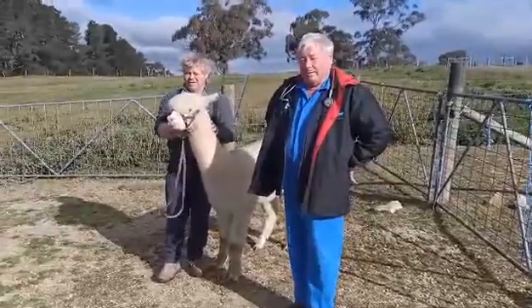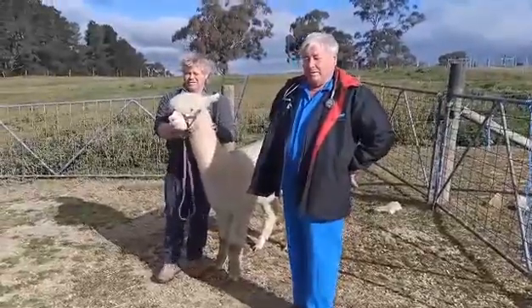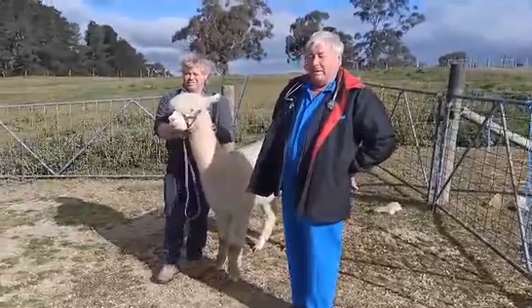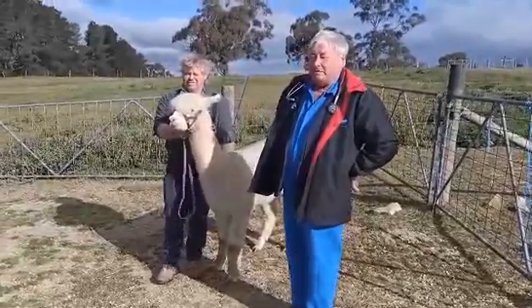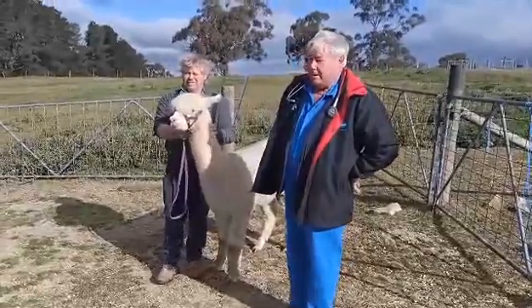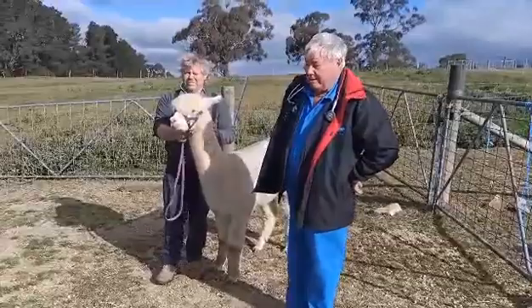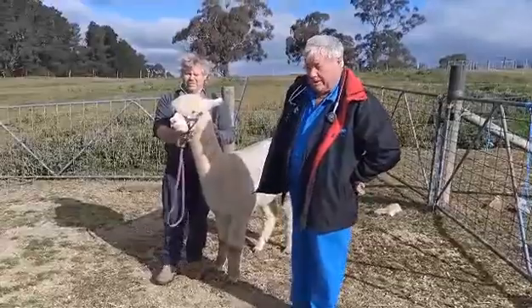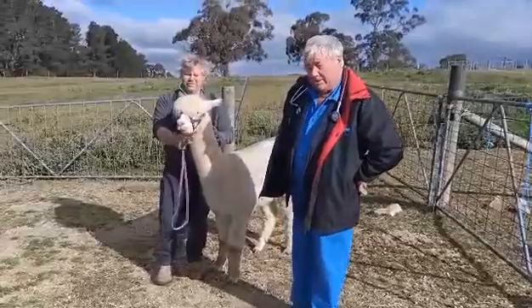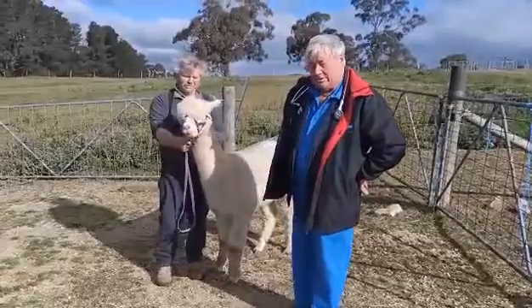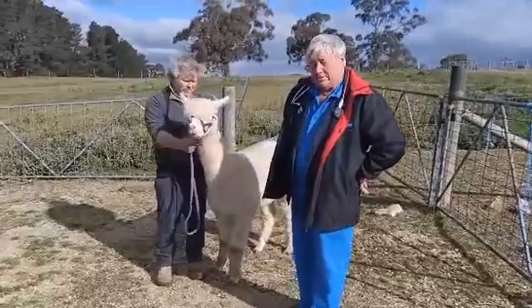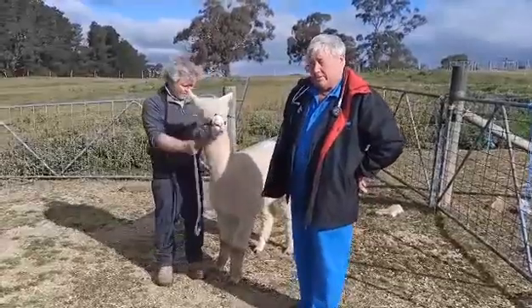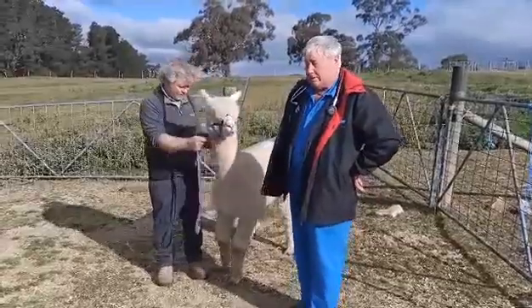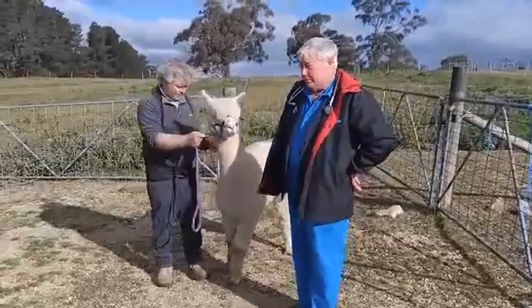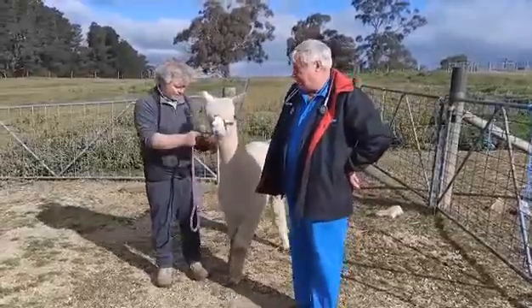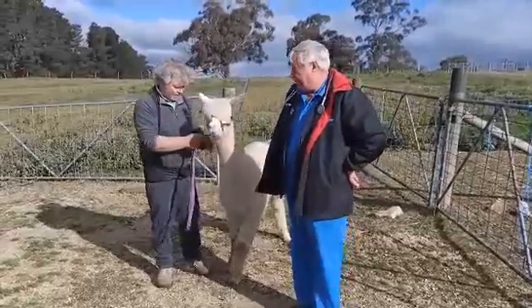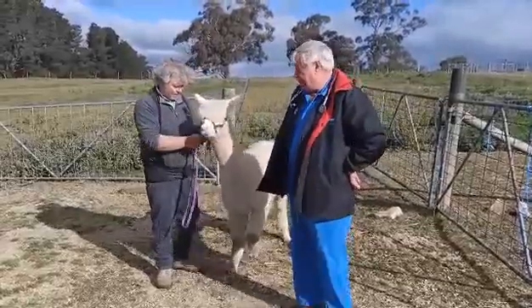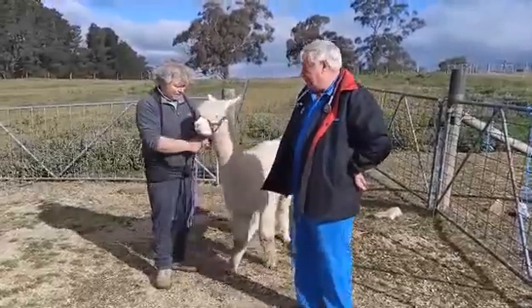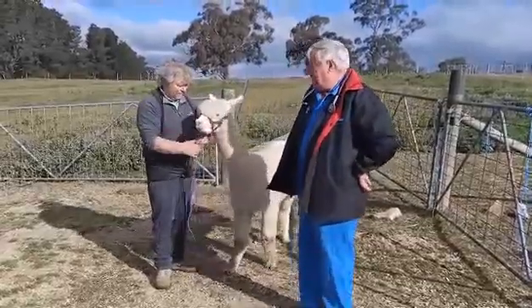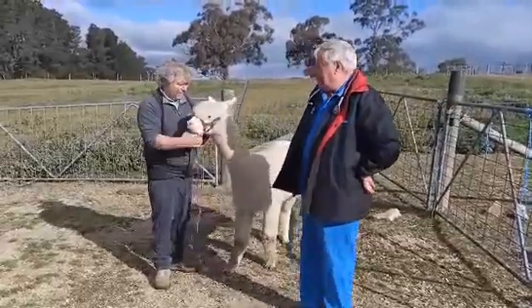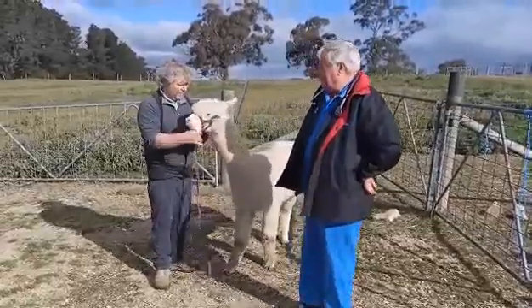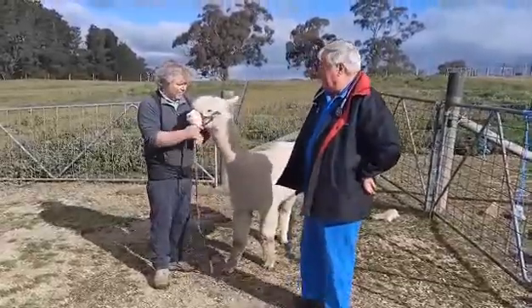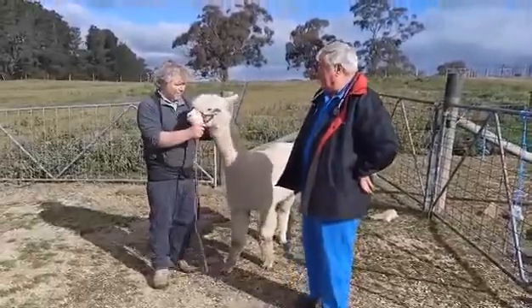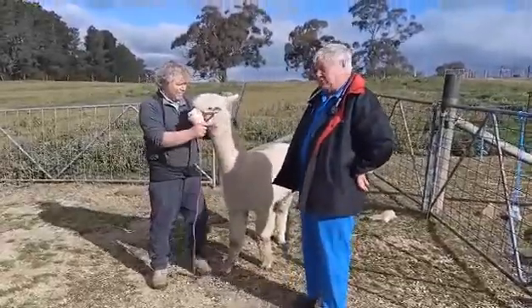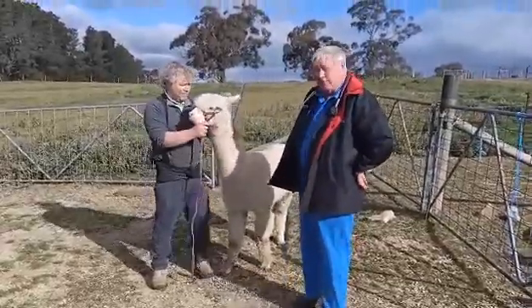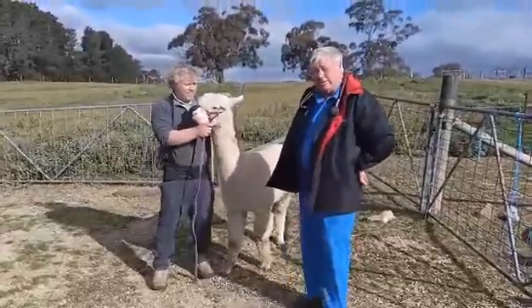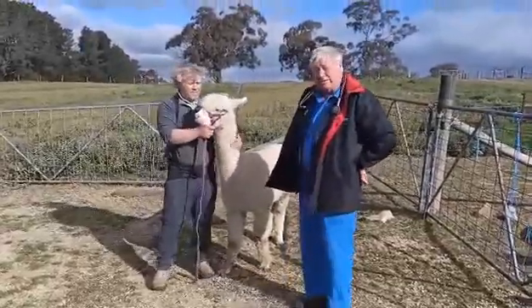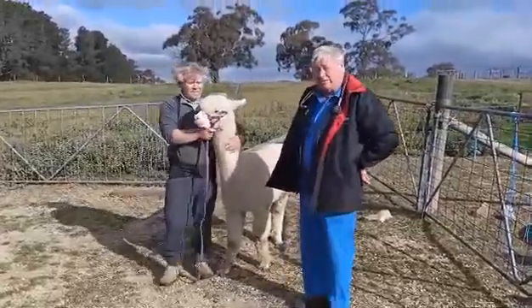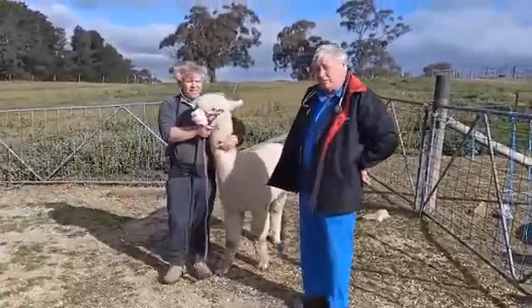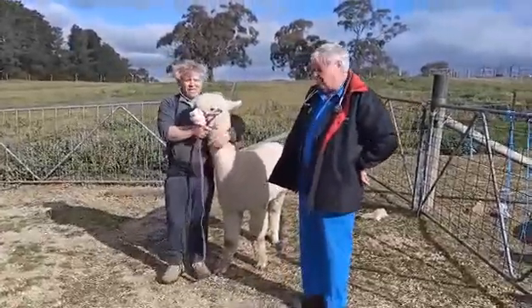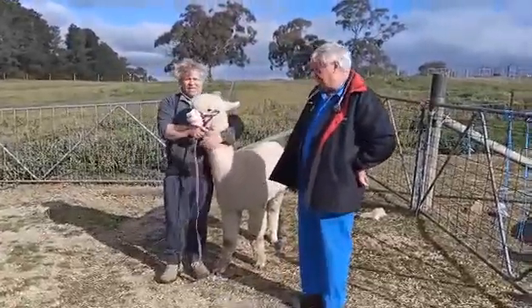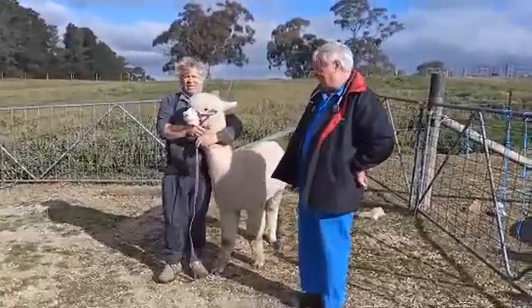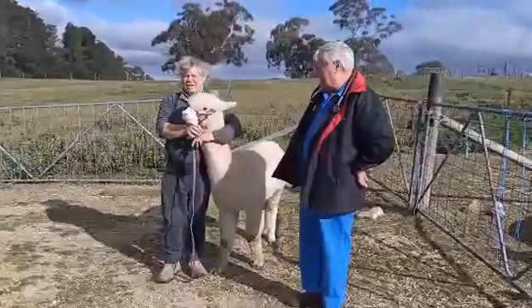I've been asked to carry out a health certificate on this alpaca to make sure it is actually suitable for sale.